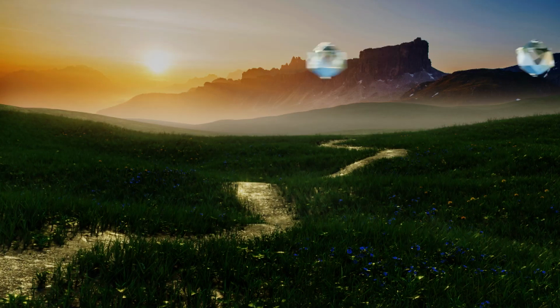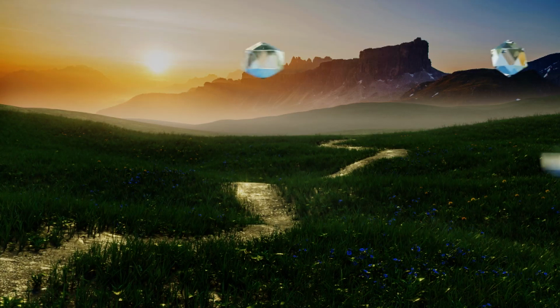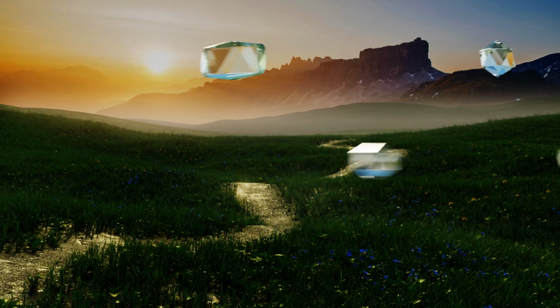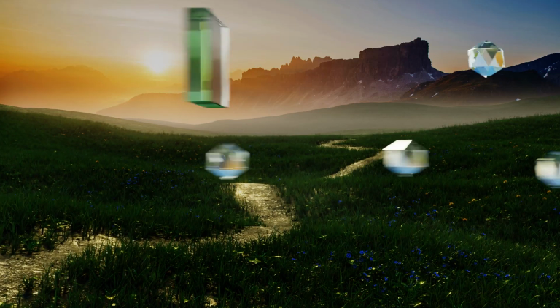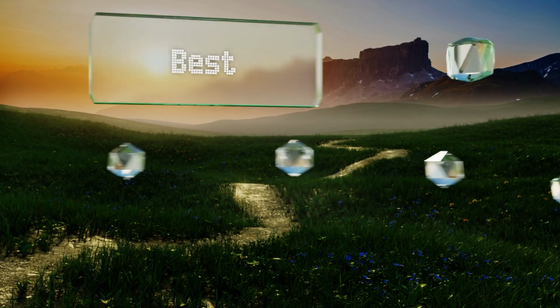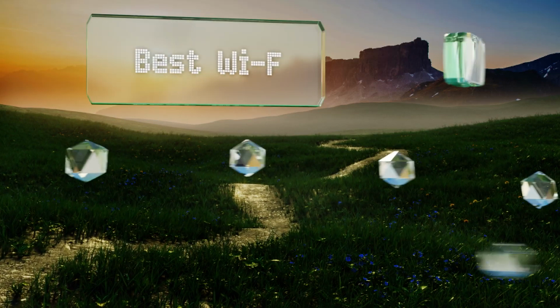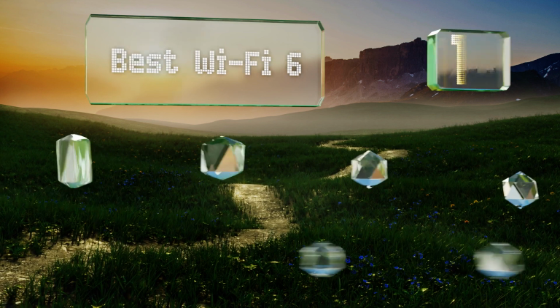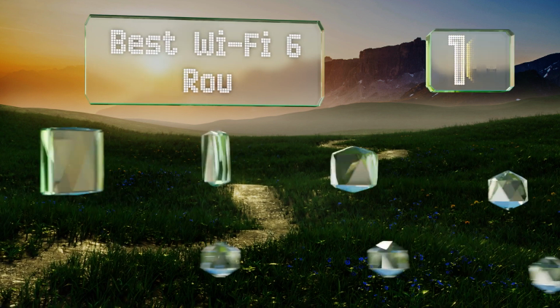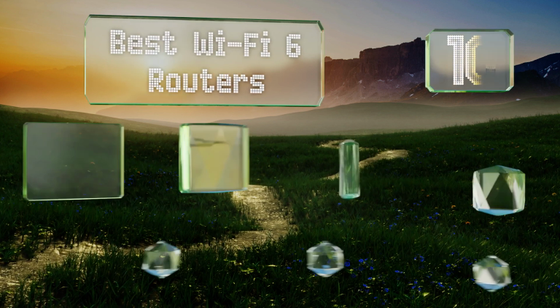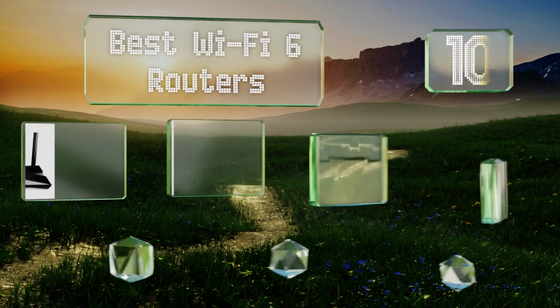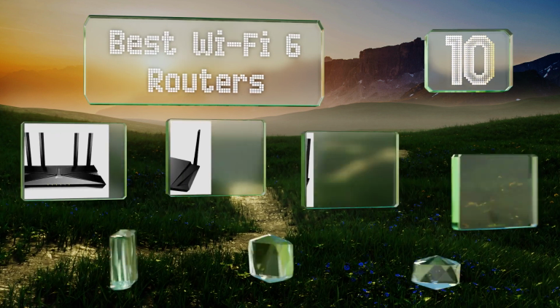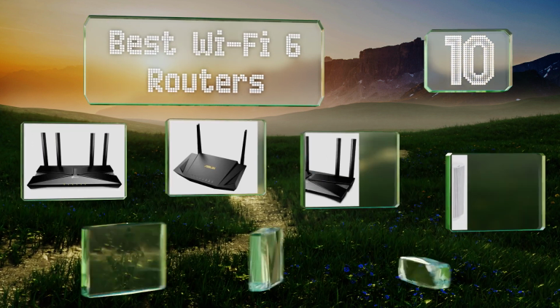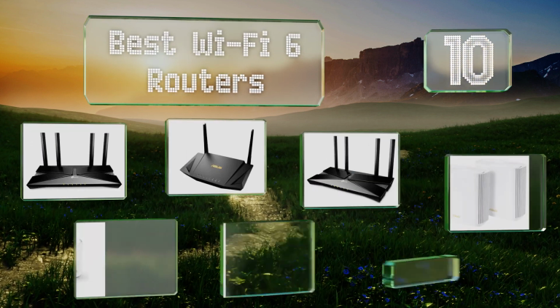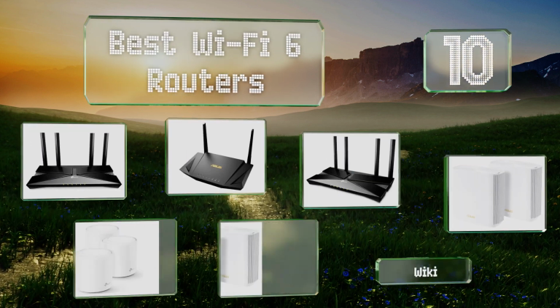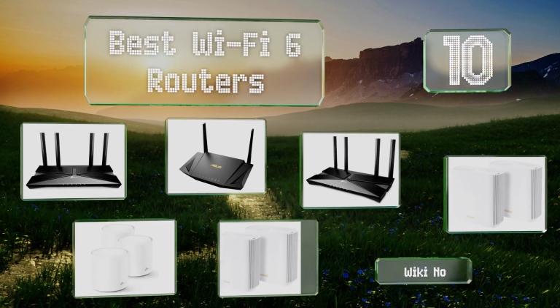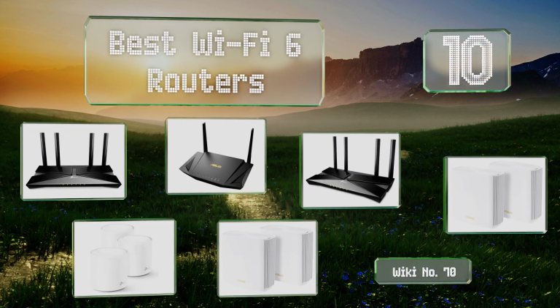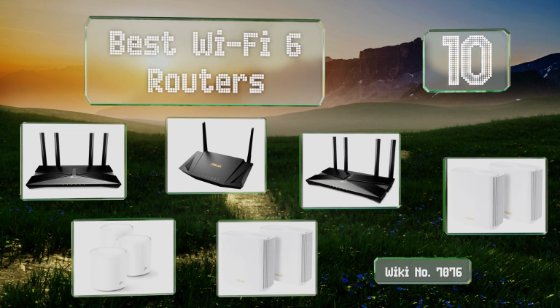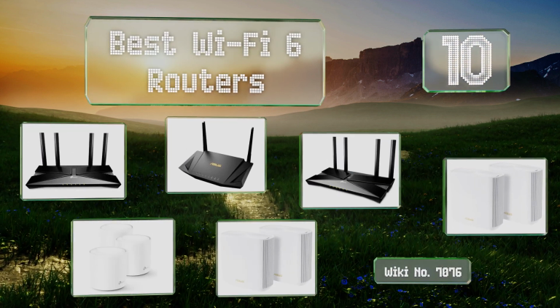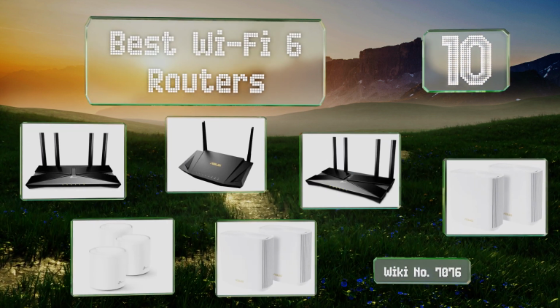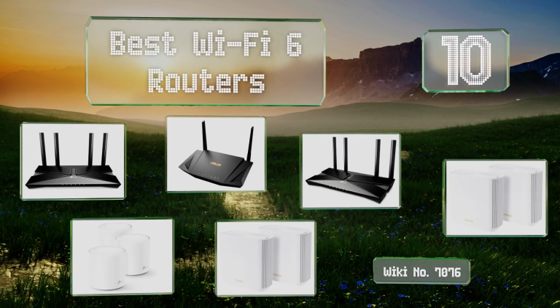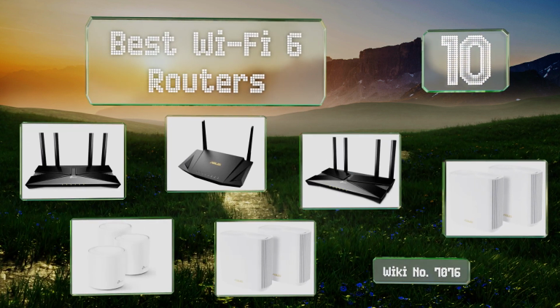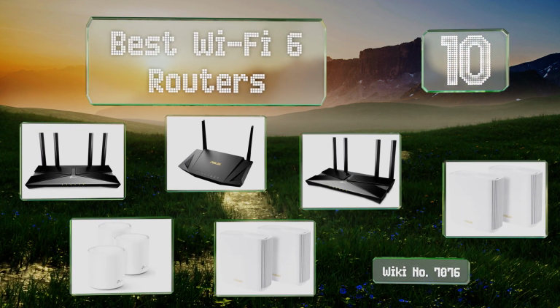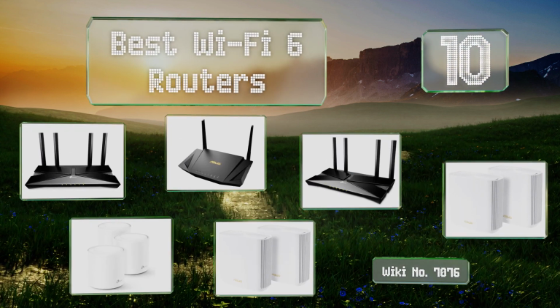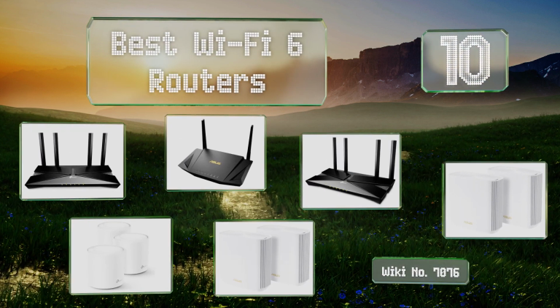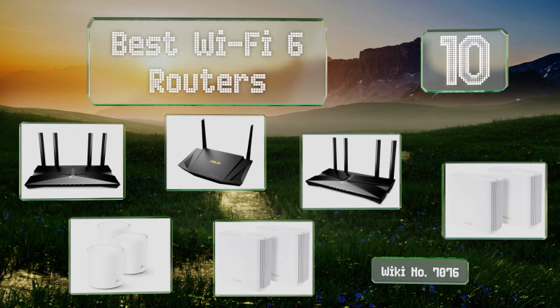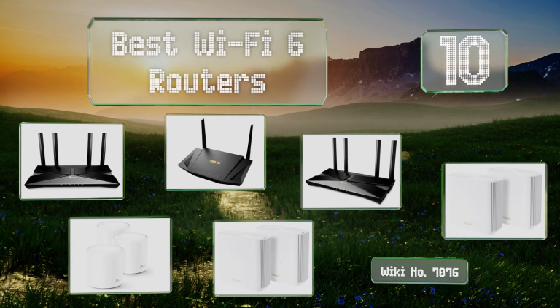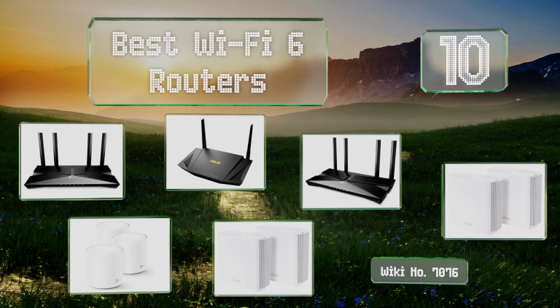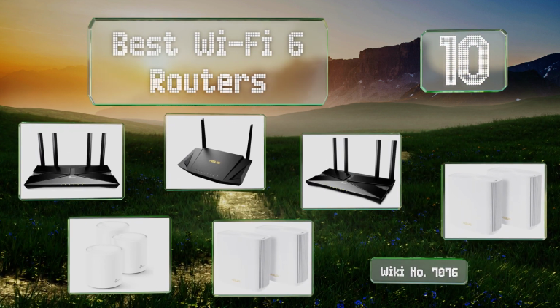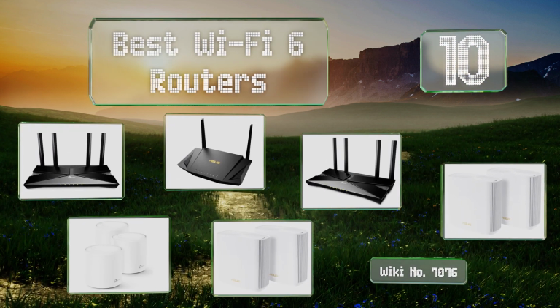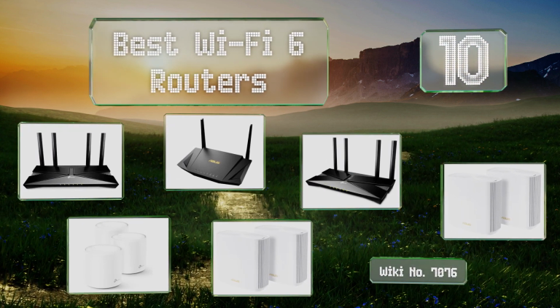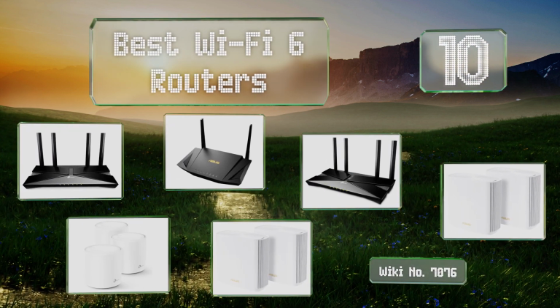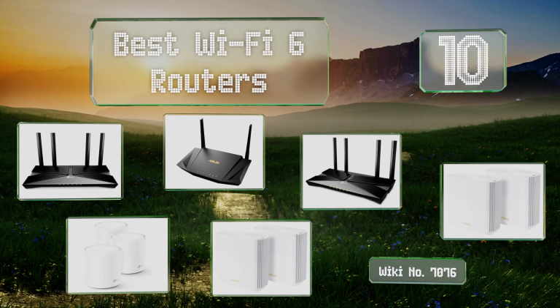EasyVid presents the 10 best Wi-Fi 6 routers. Let's get started with the list.